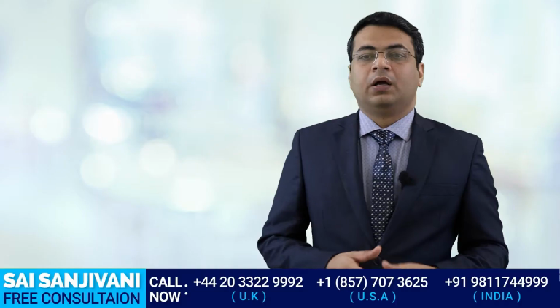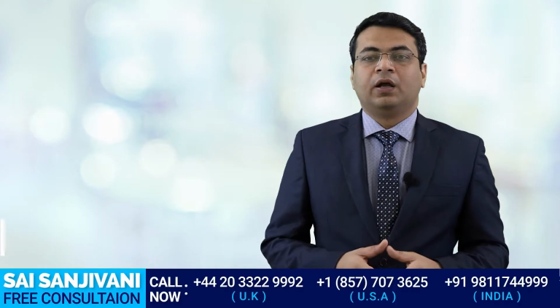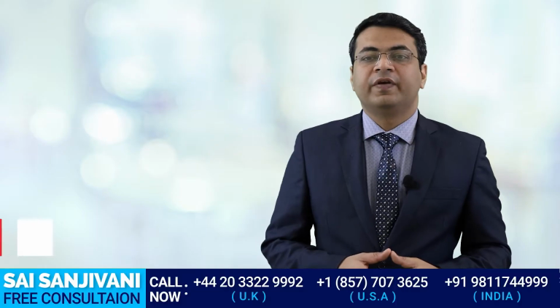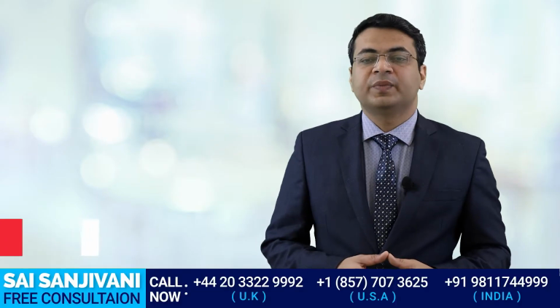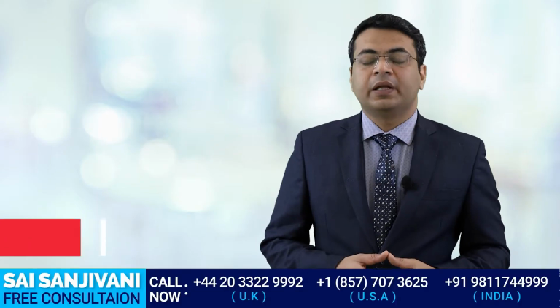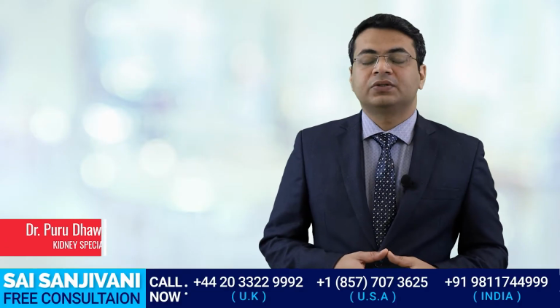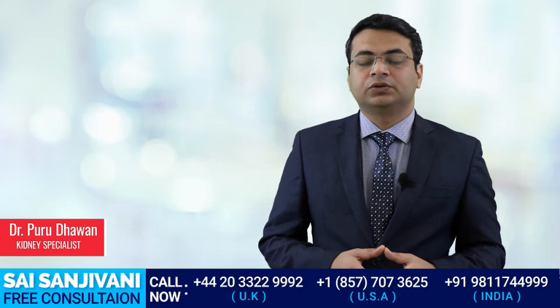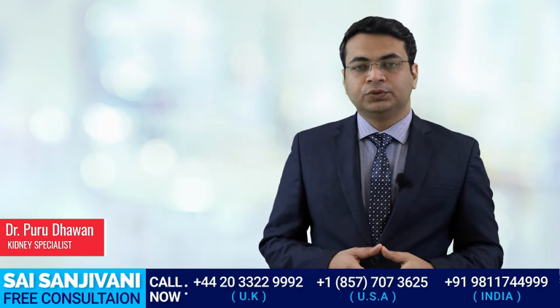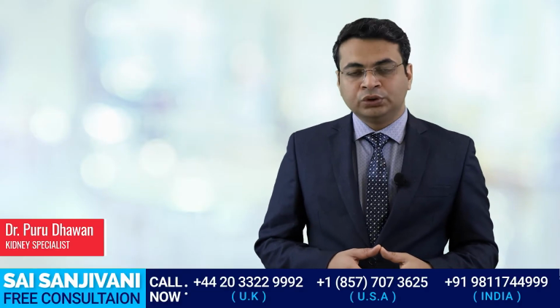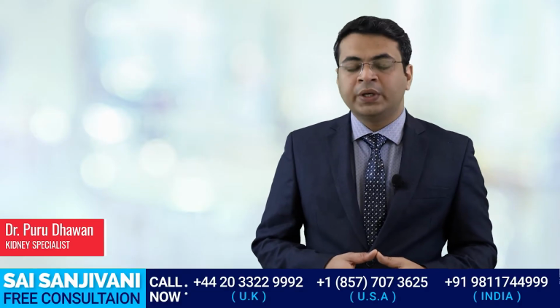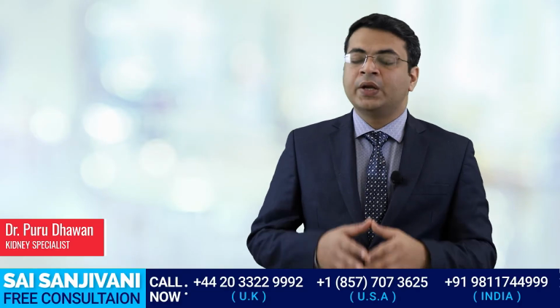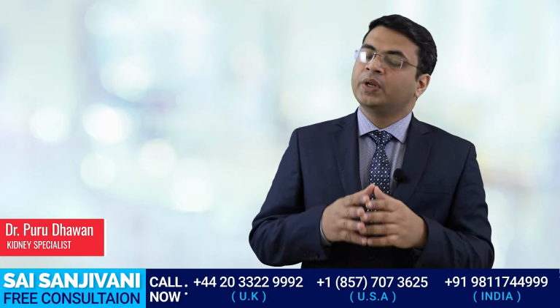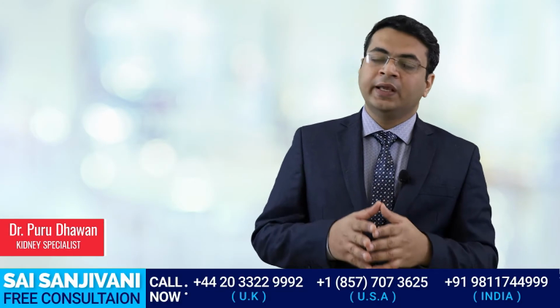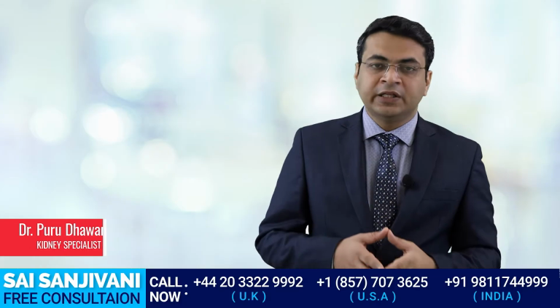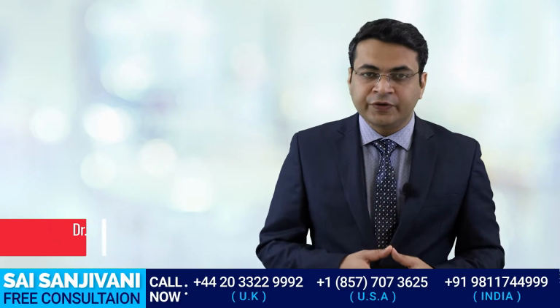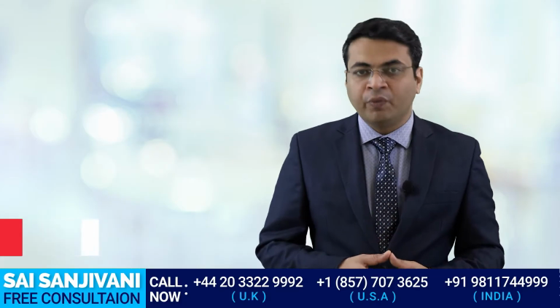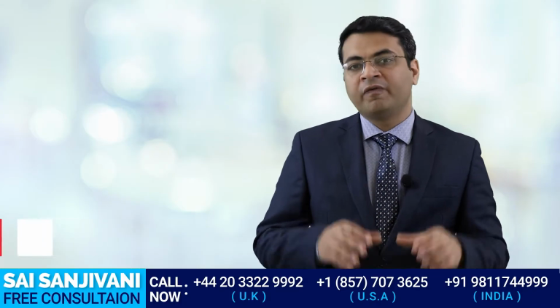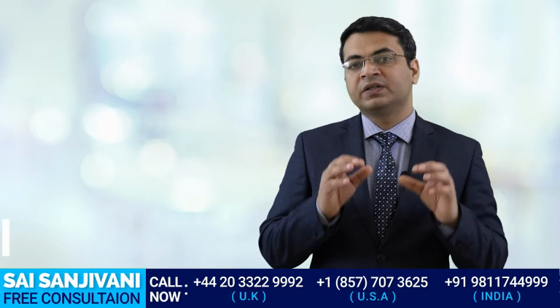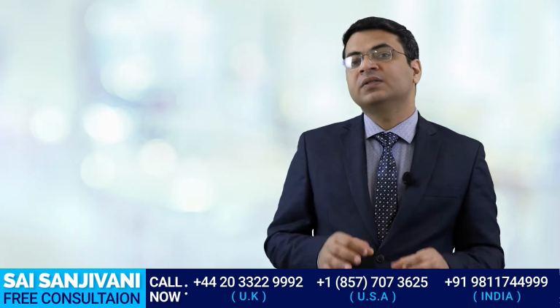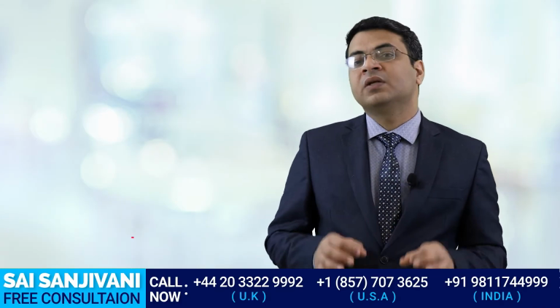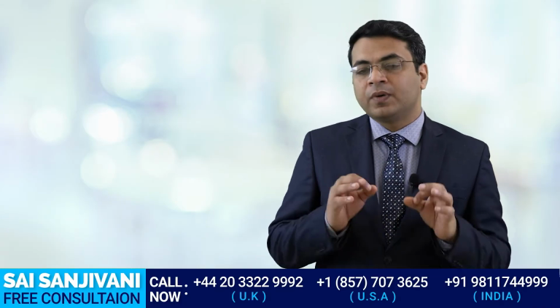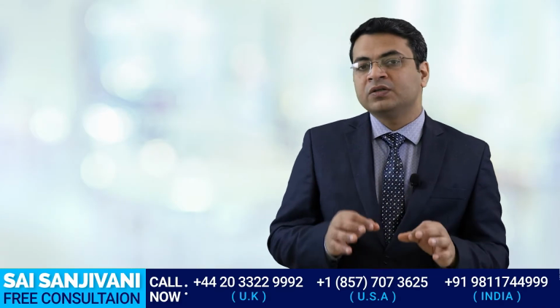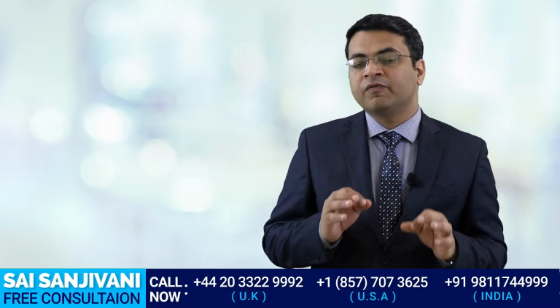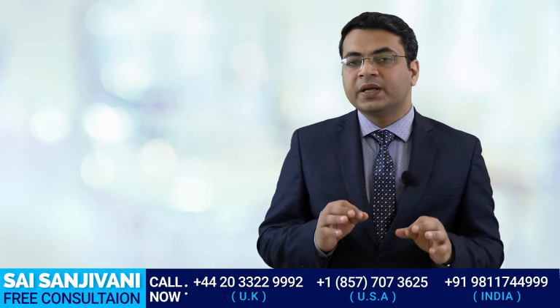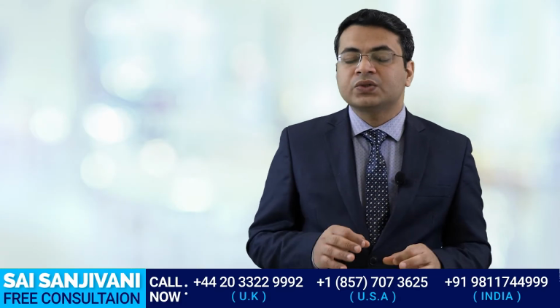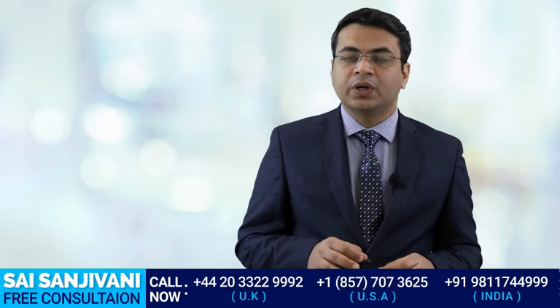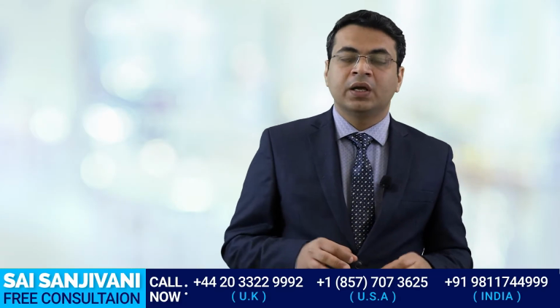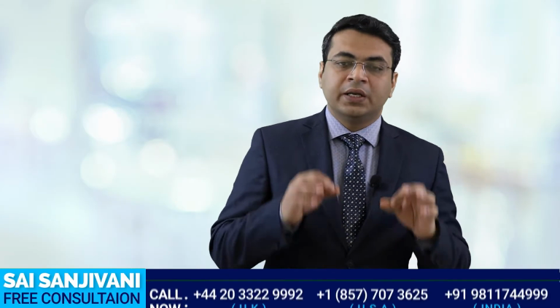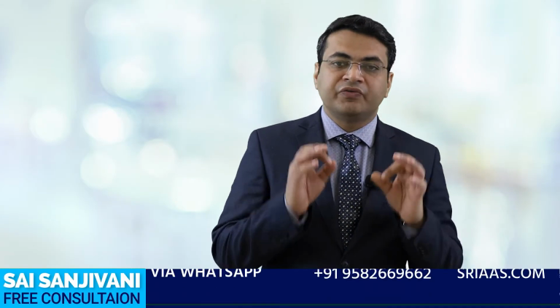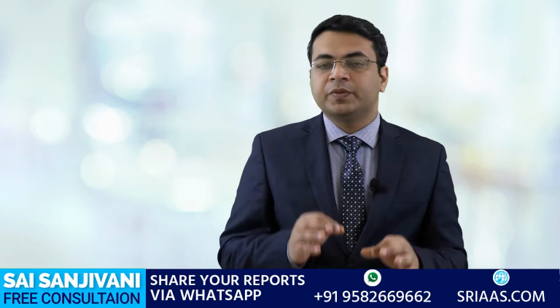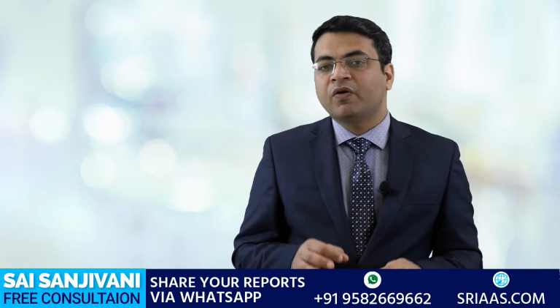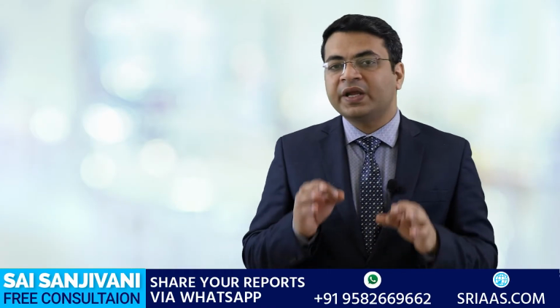Hello friends, my name is Dr. Puru Dhoman, and today in this video we will discuss the importance of baking soda in the treatment of a kidney failure patient.